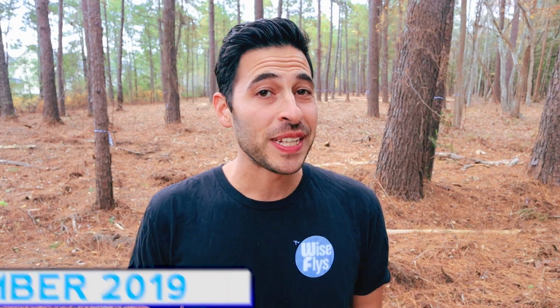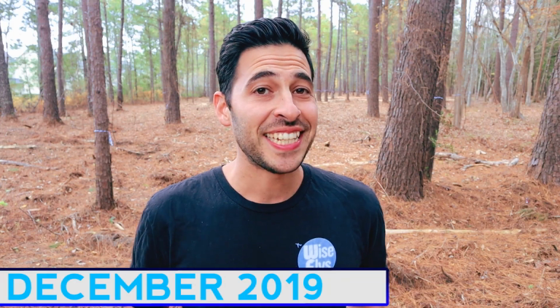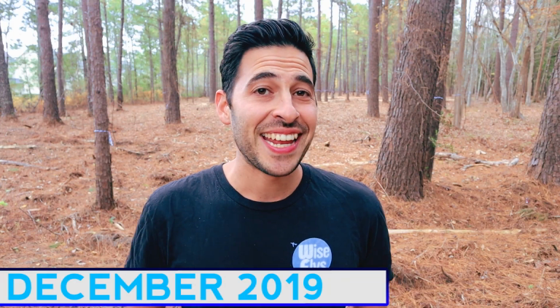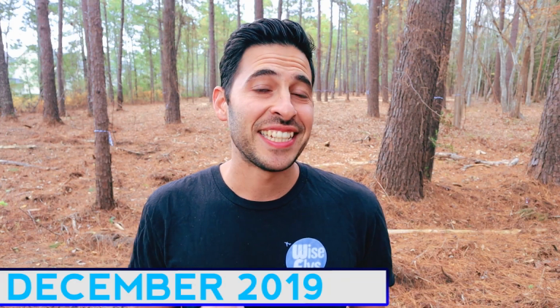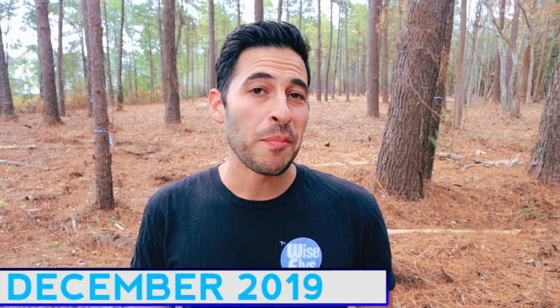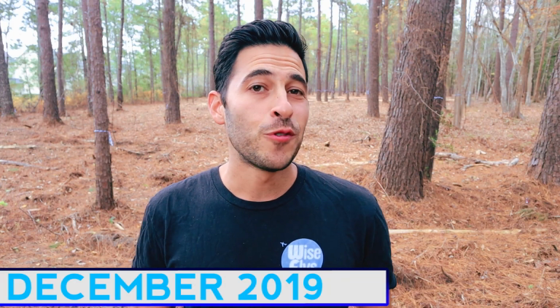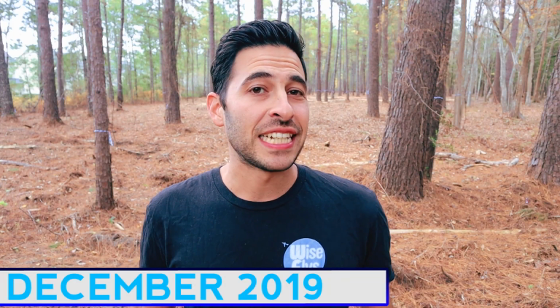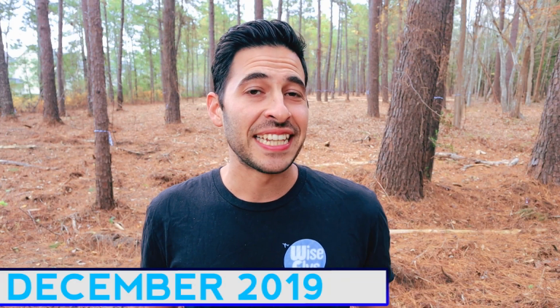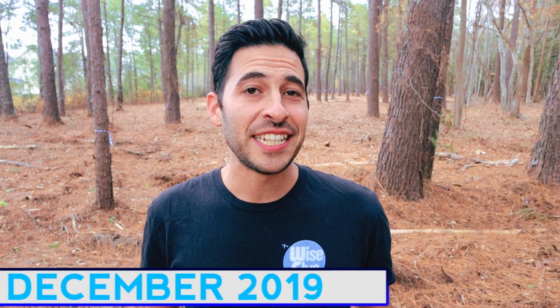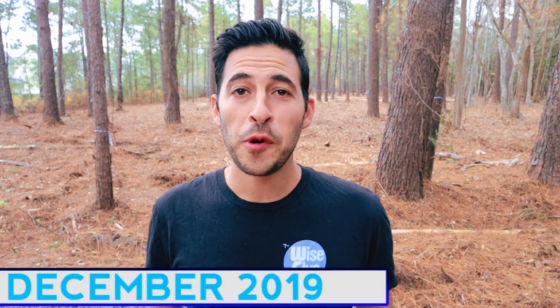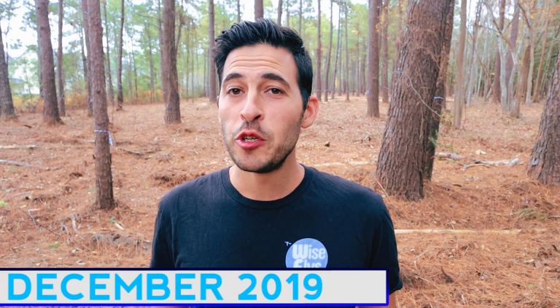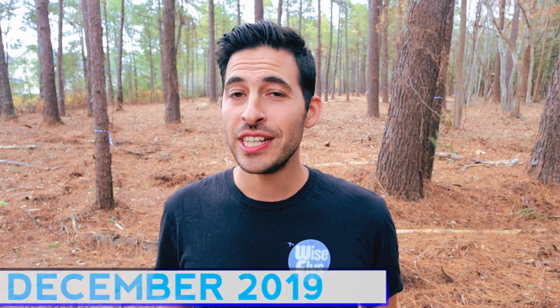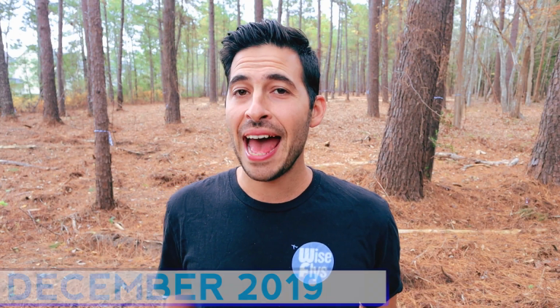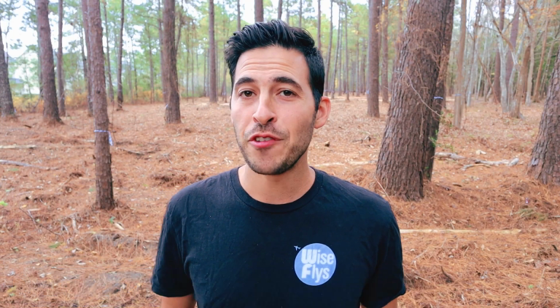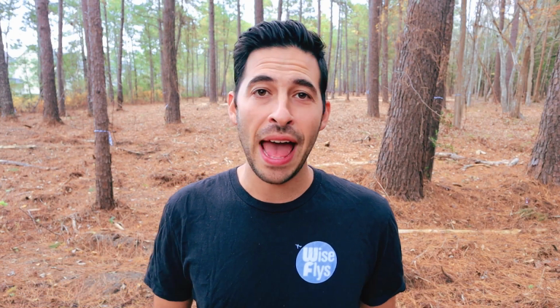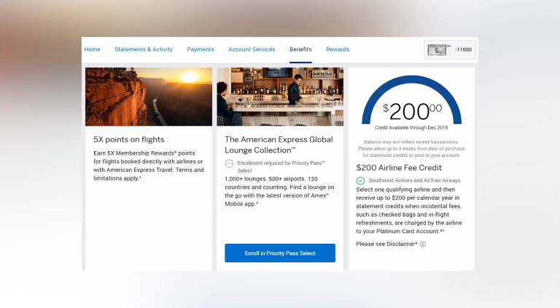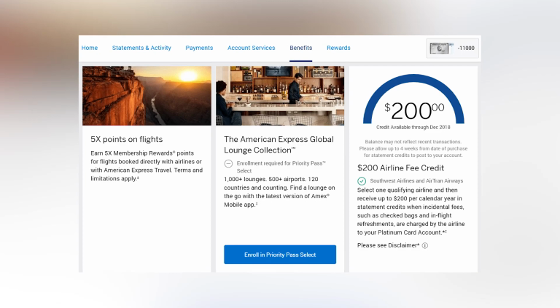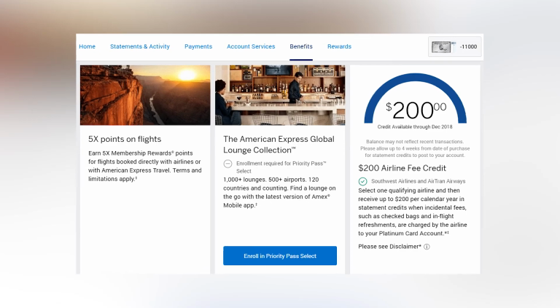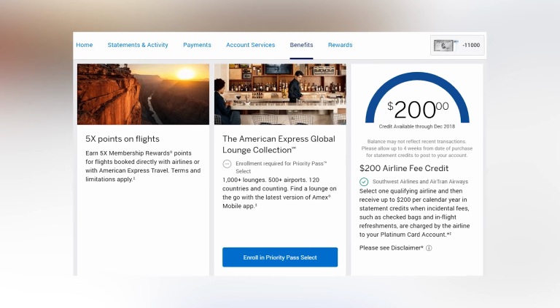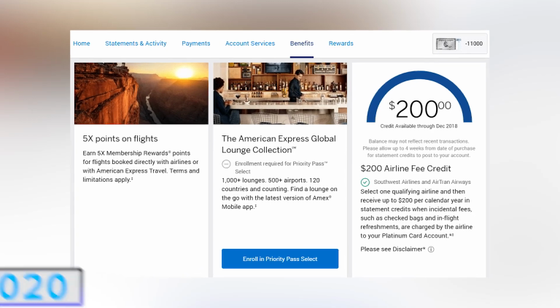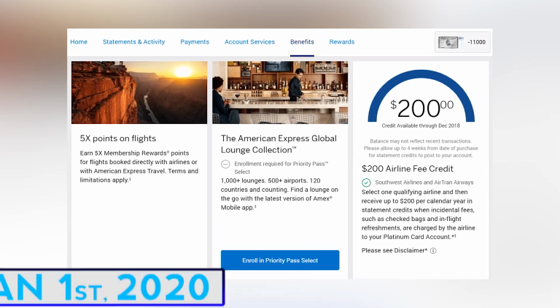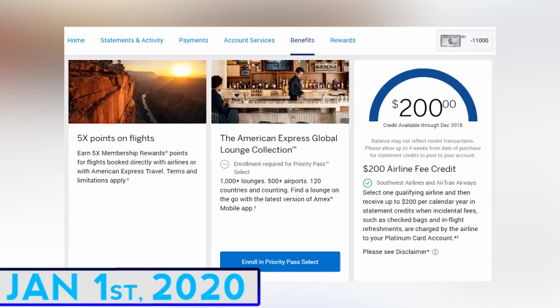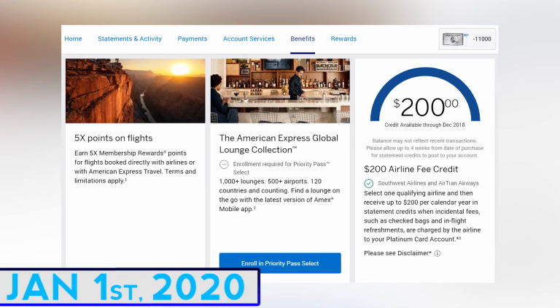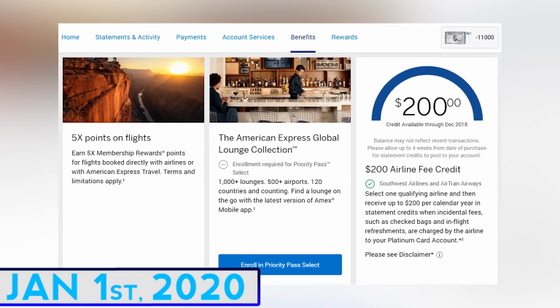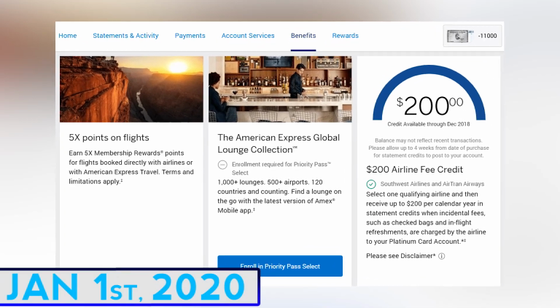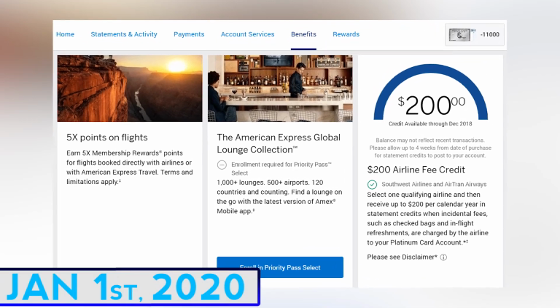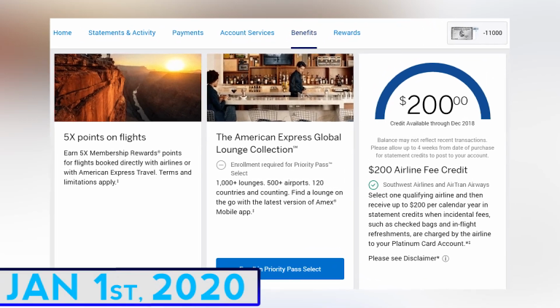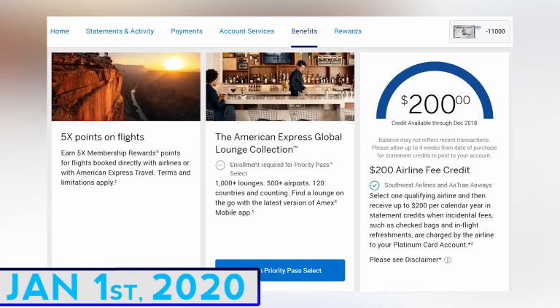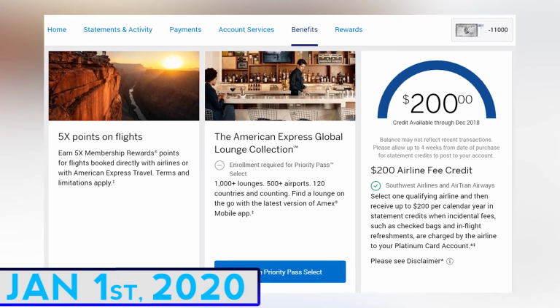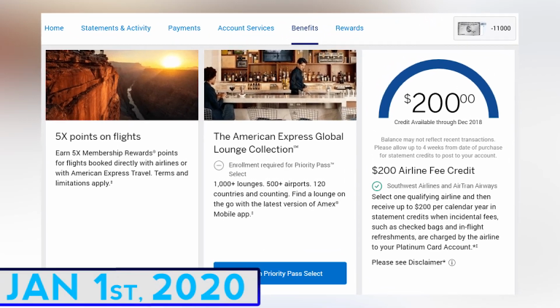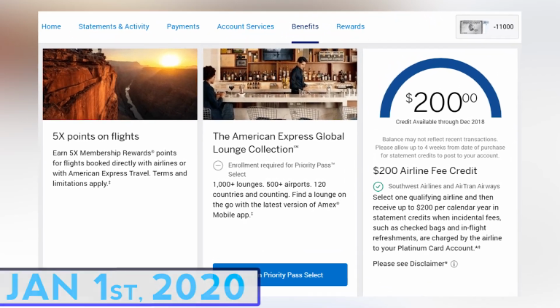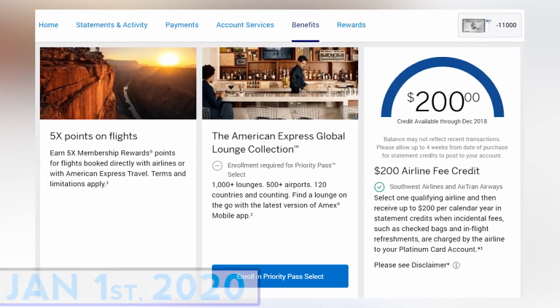Filming this in December of 2019, so if you still have your Amex airline fee credit, make sure you use it before January 1st.